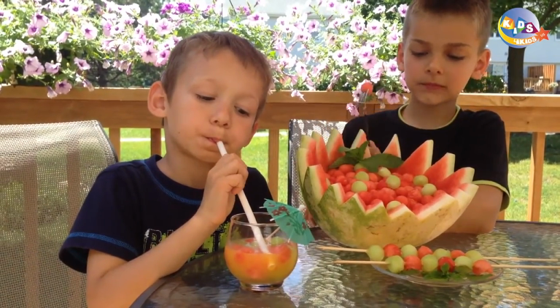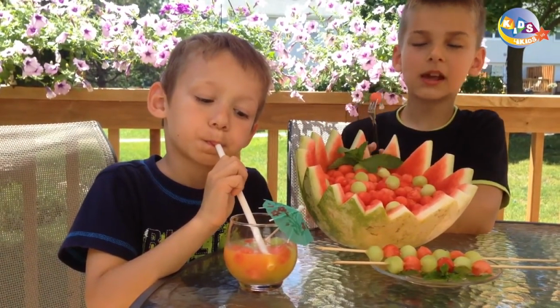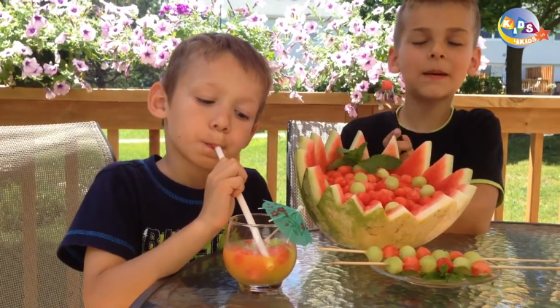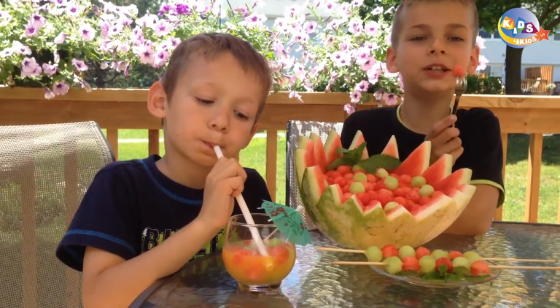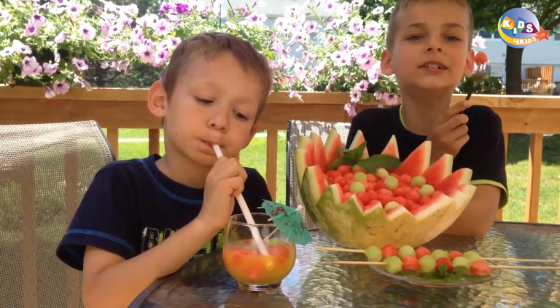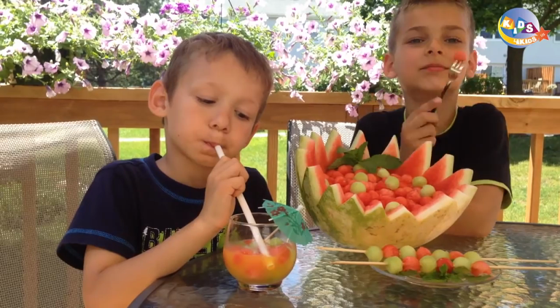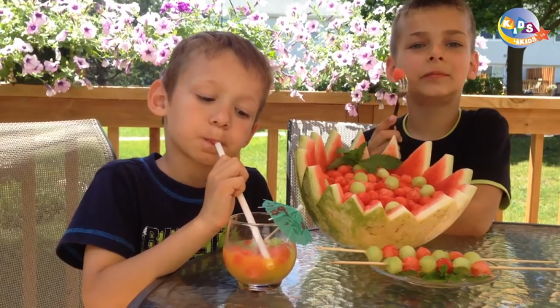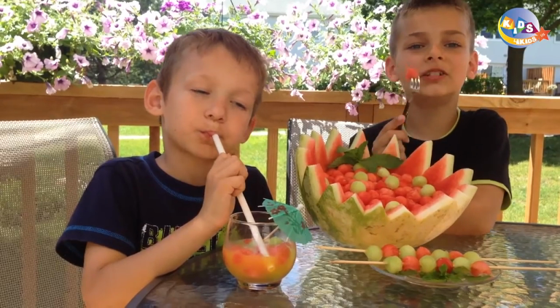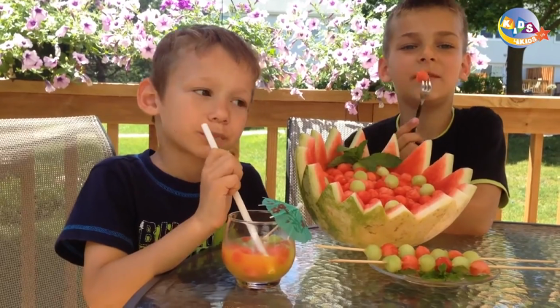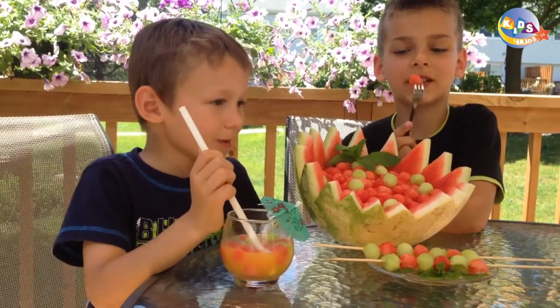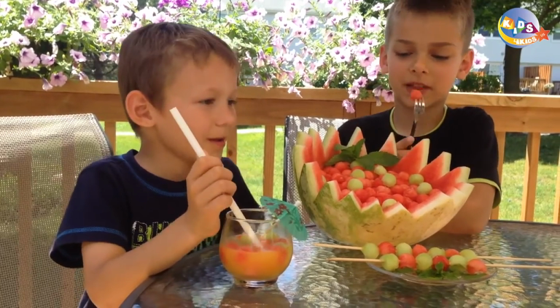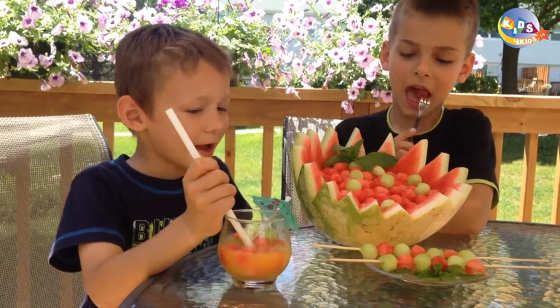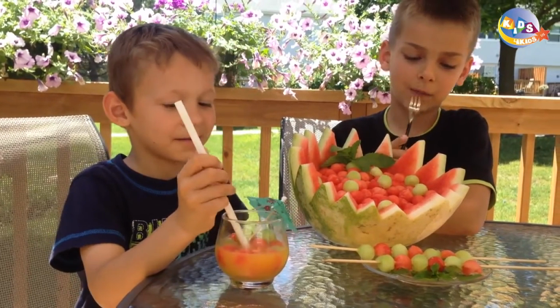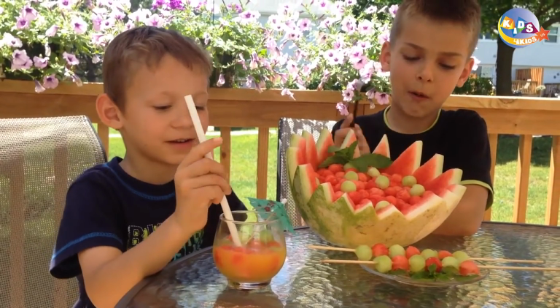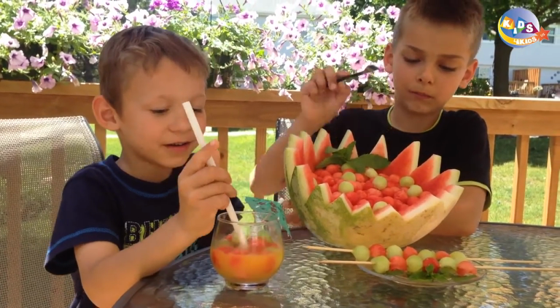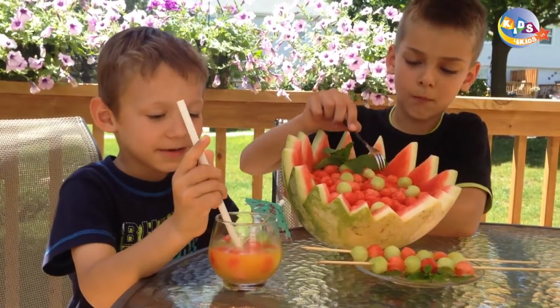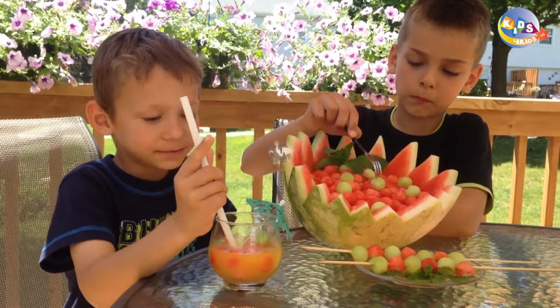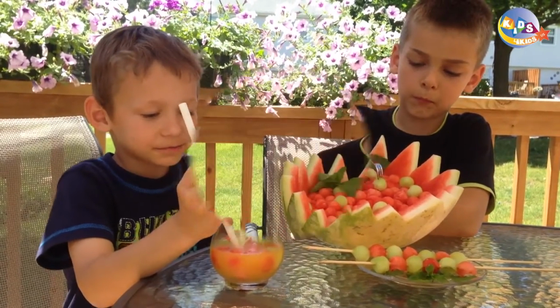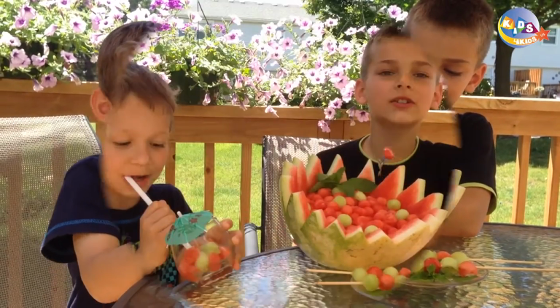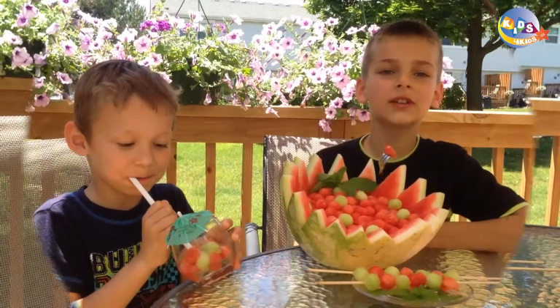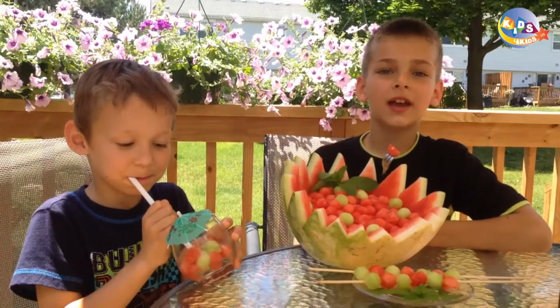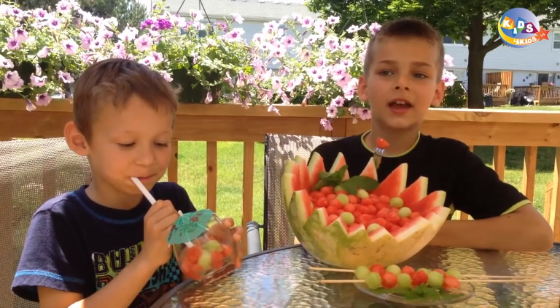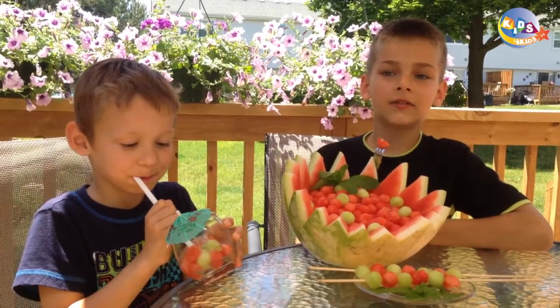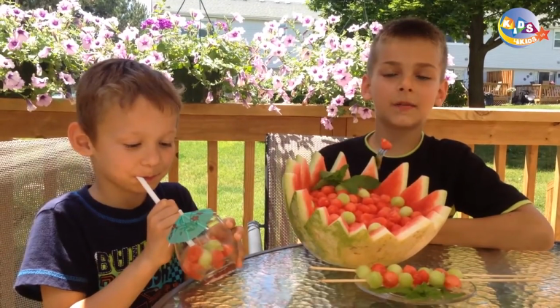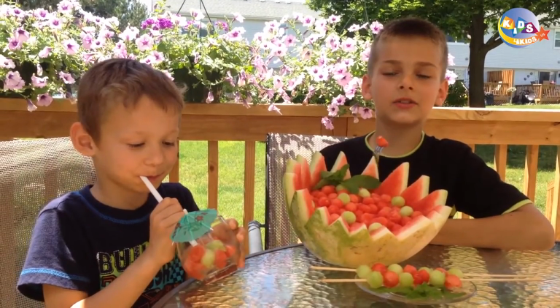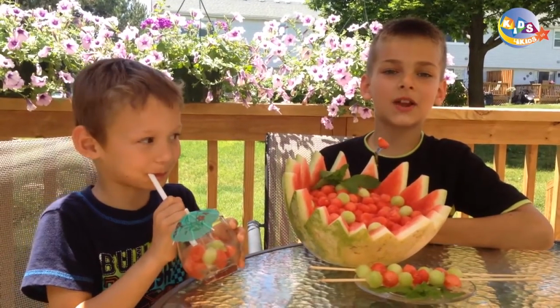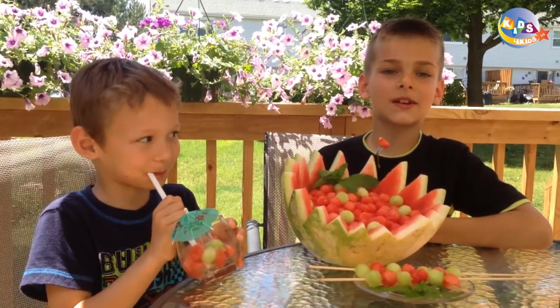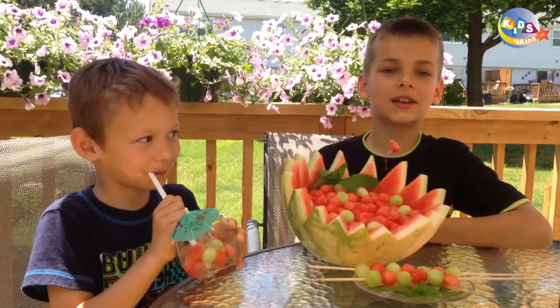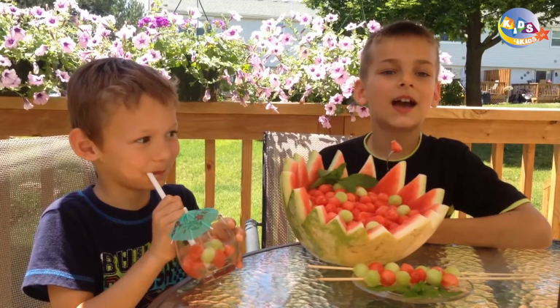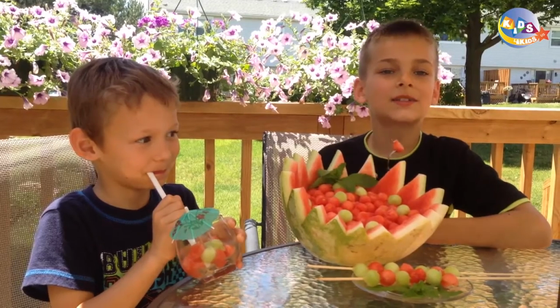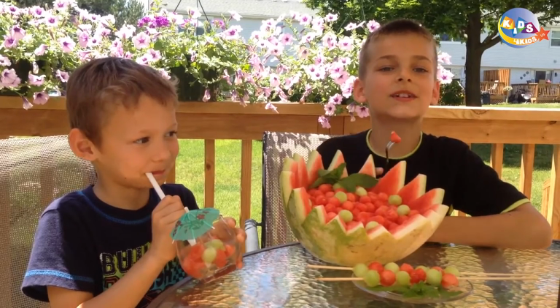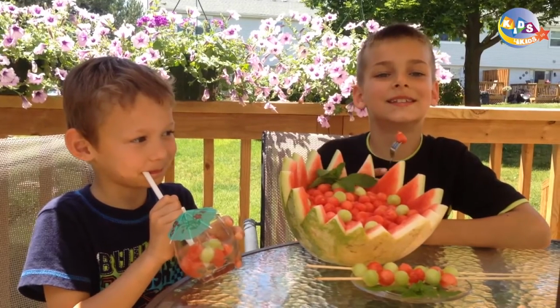It's pretty good. Tasty. Thanks for watching and remember to subscribe at Kids4Kids.